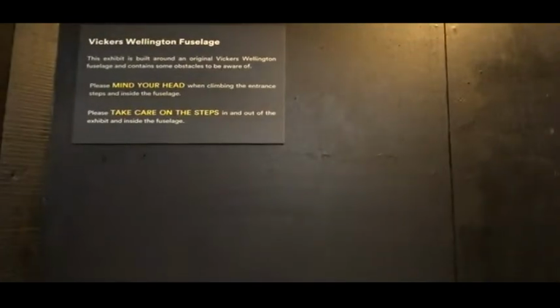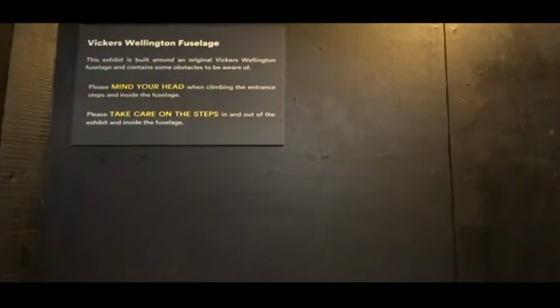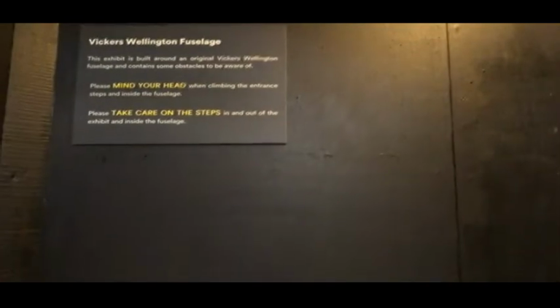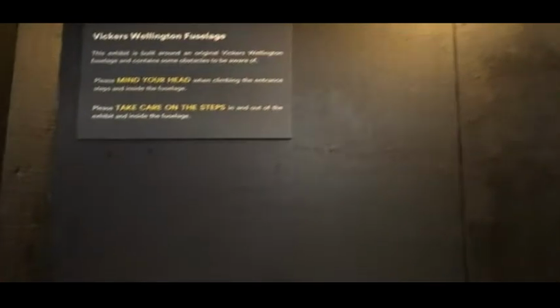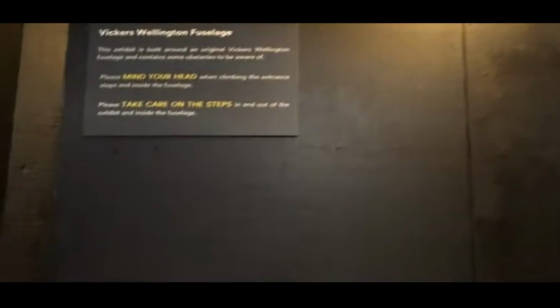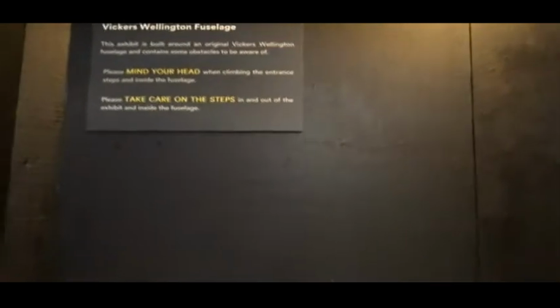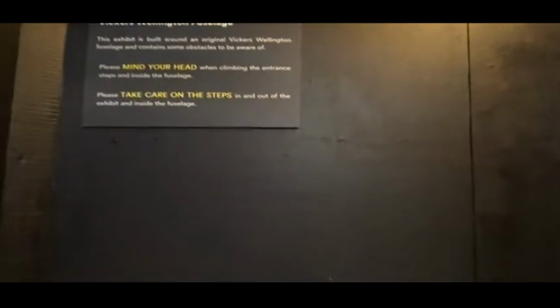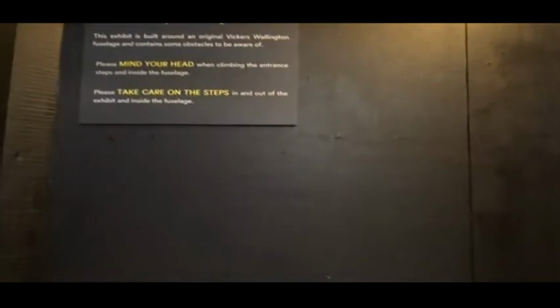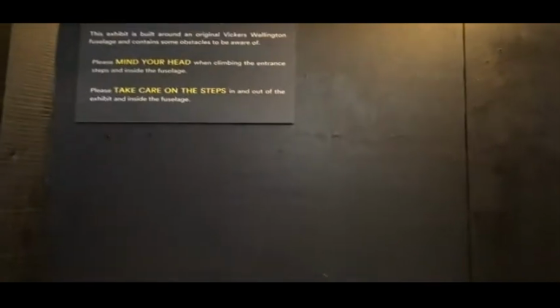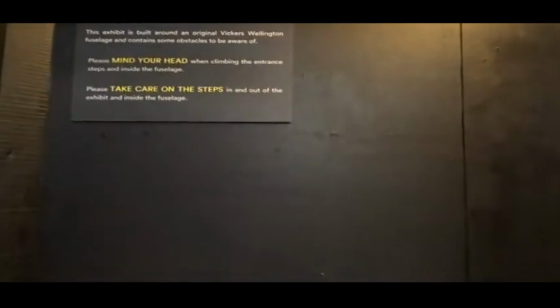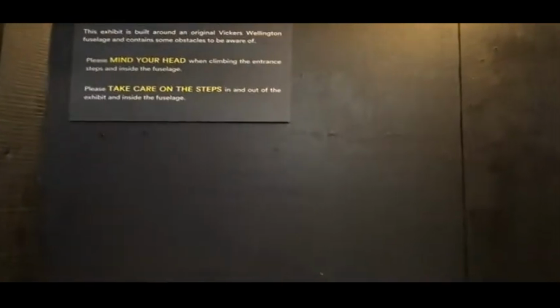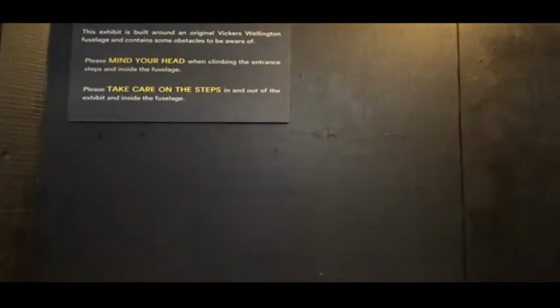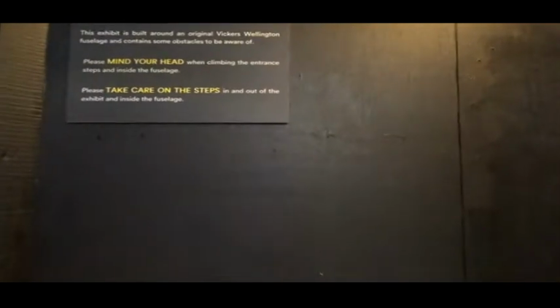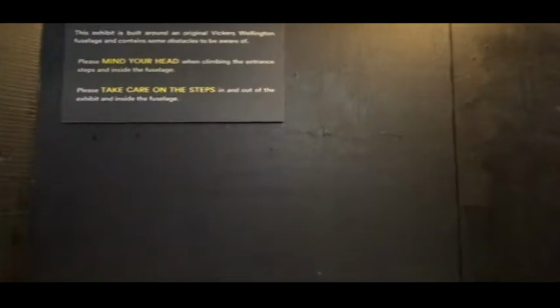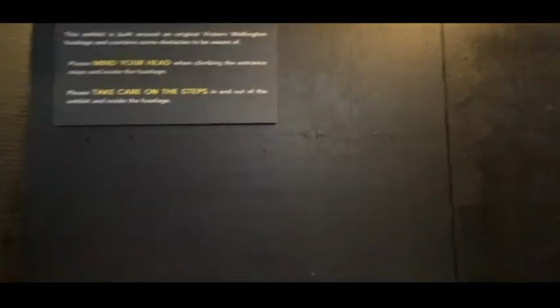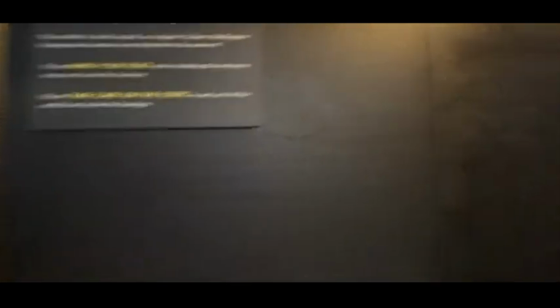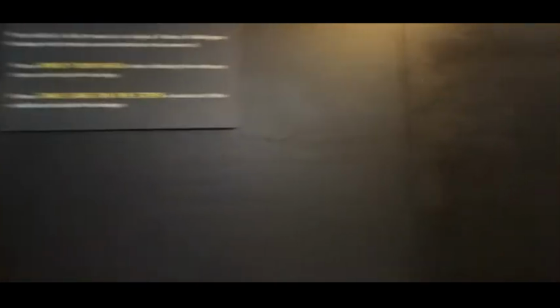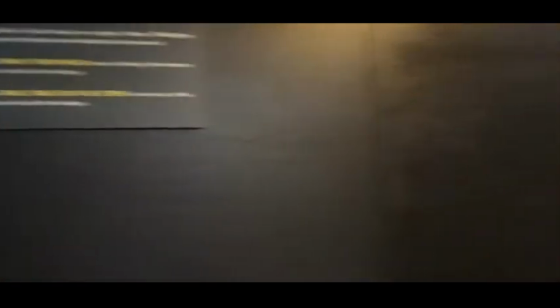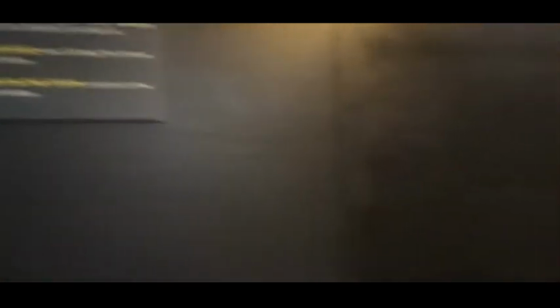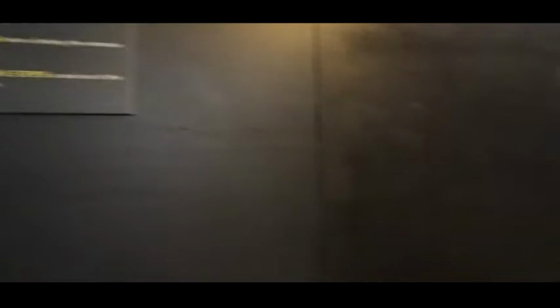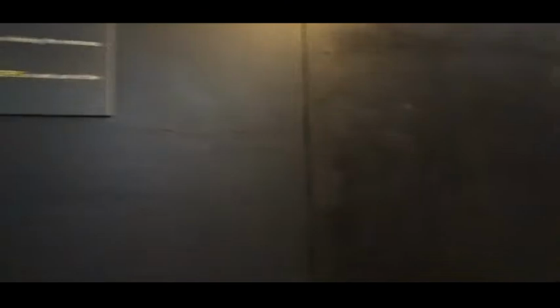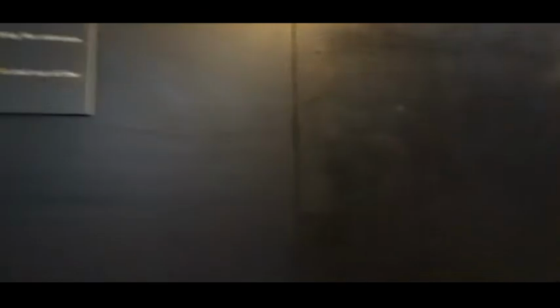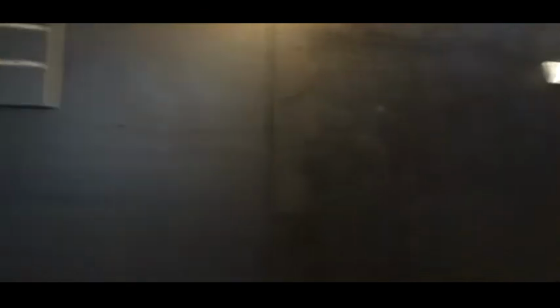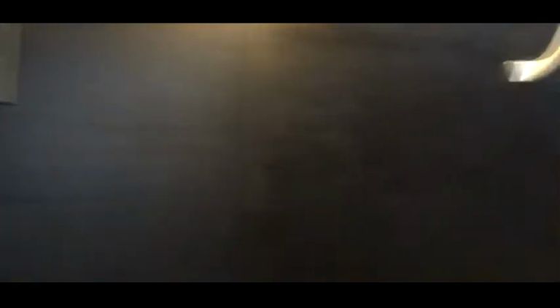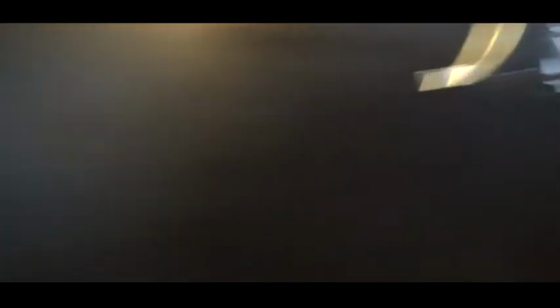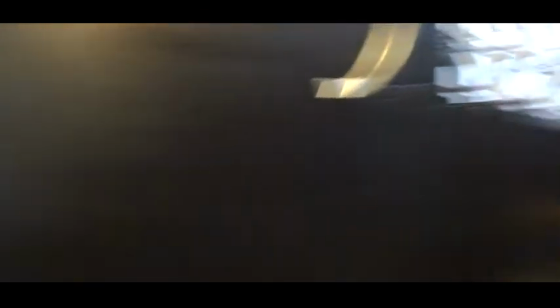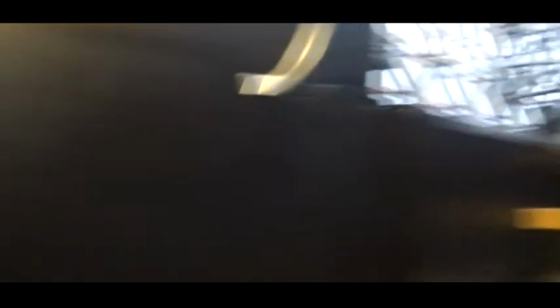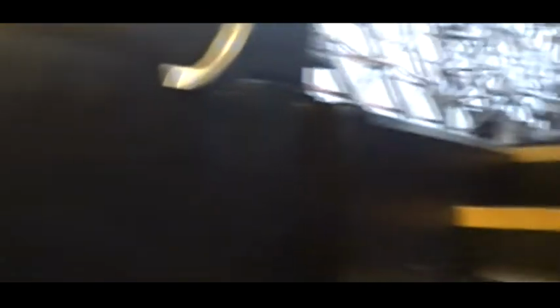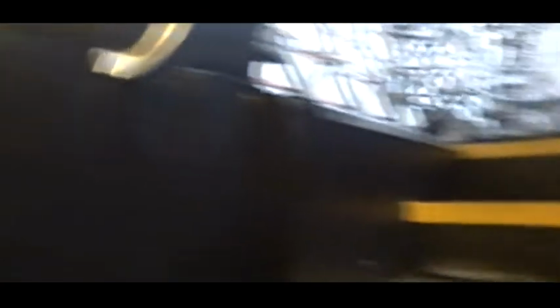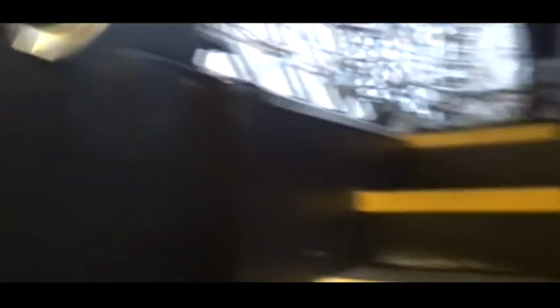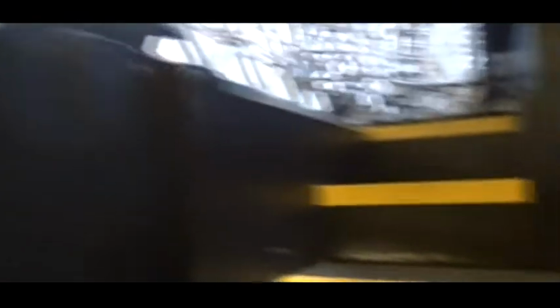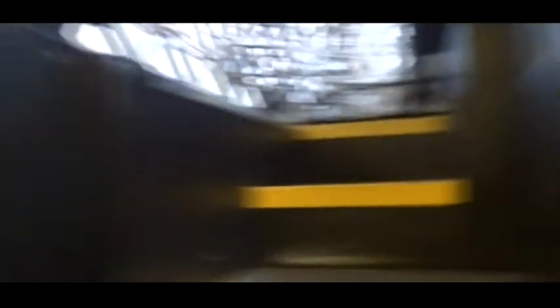One thing to be aware of: please mind your head on the way in, and please take care on the steps.